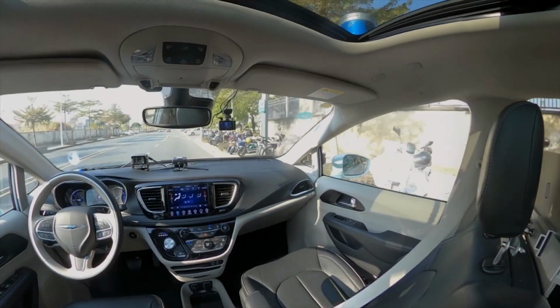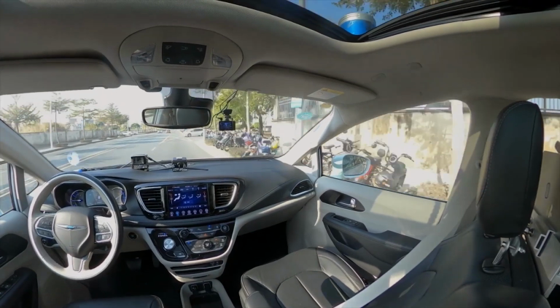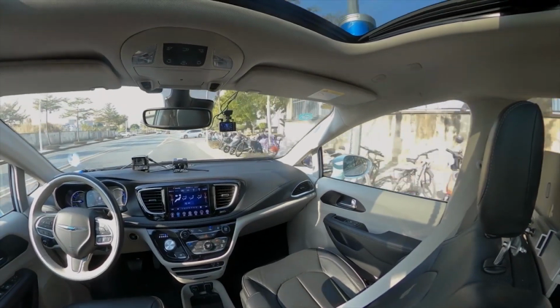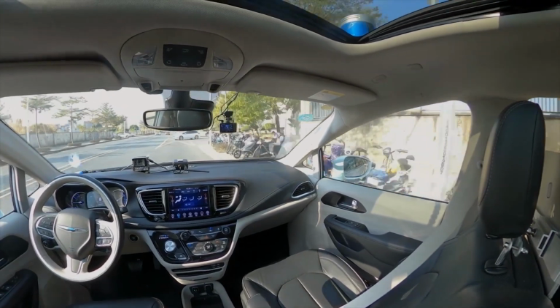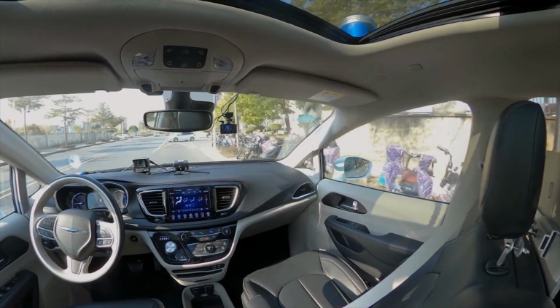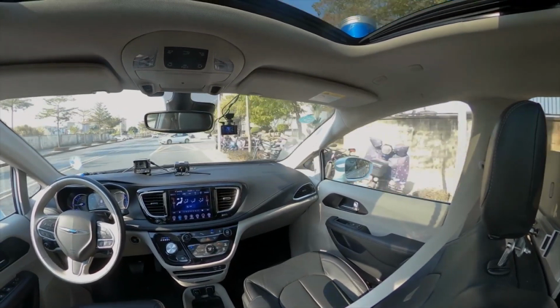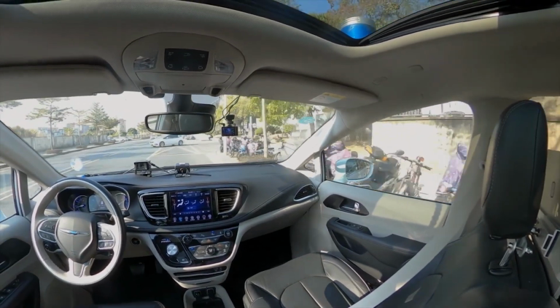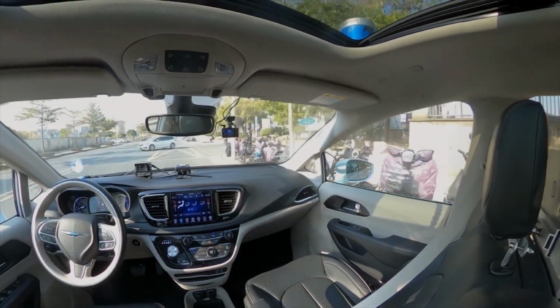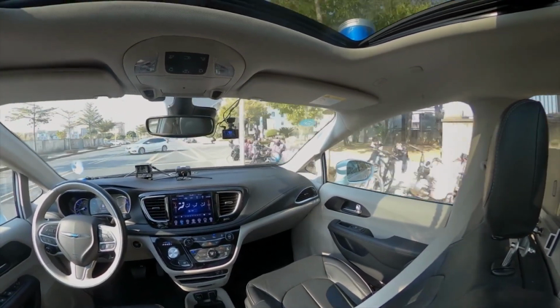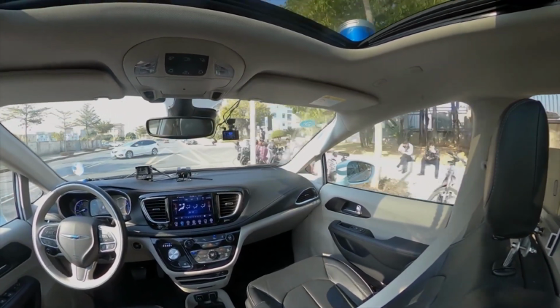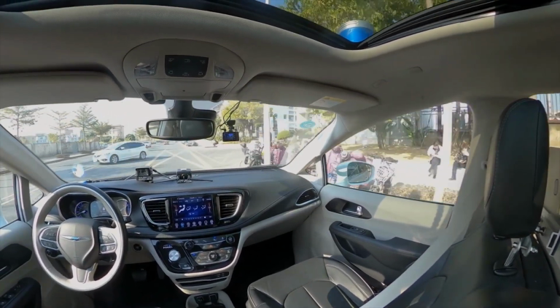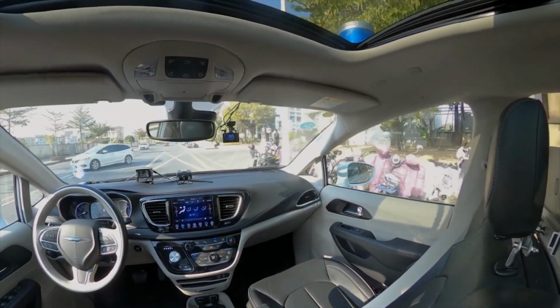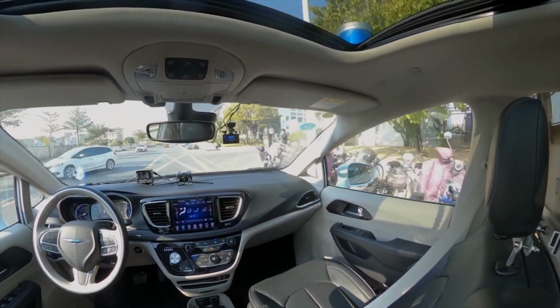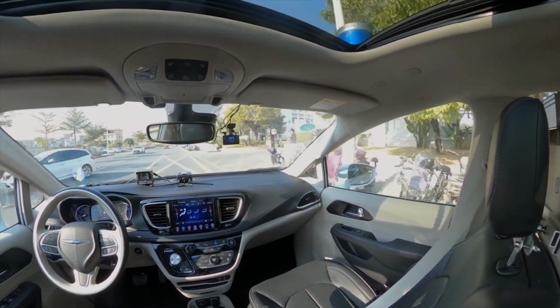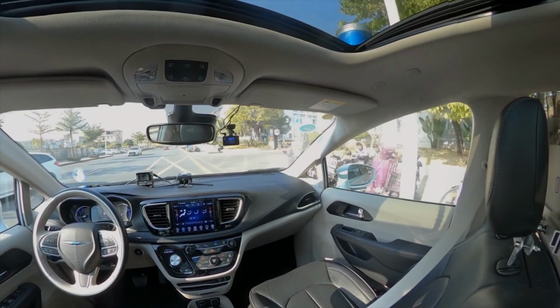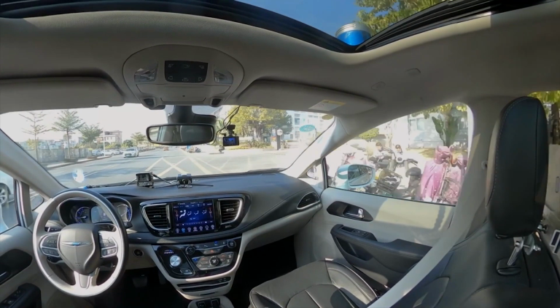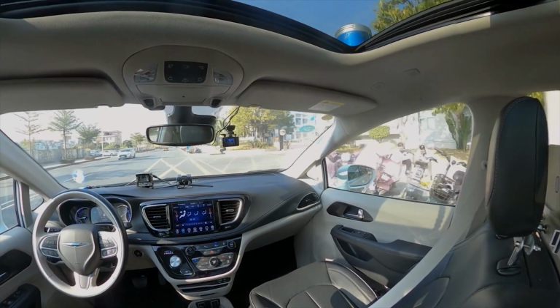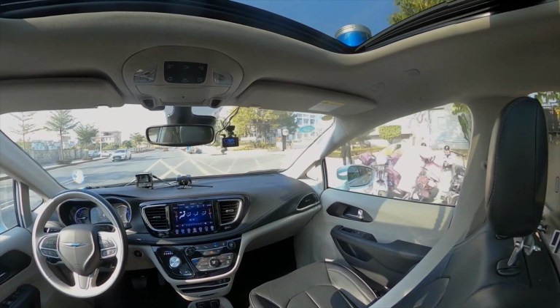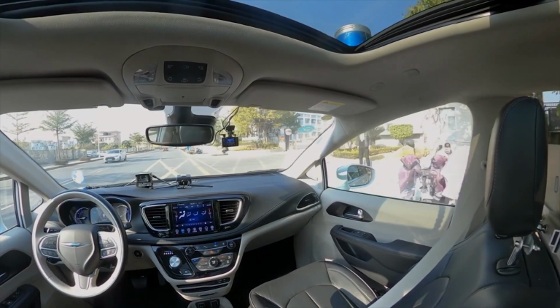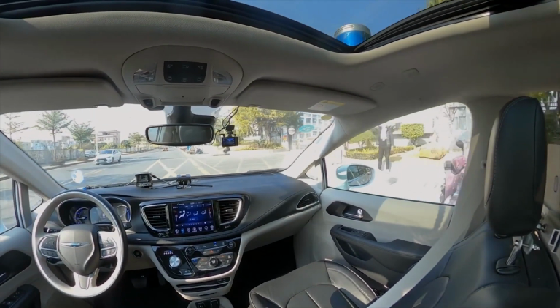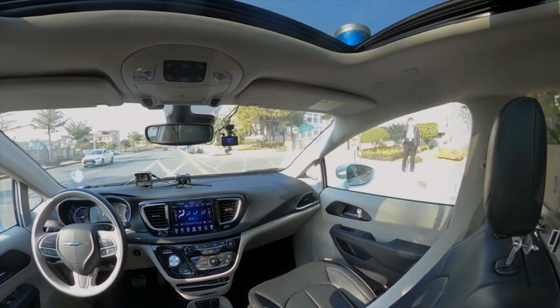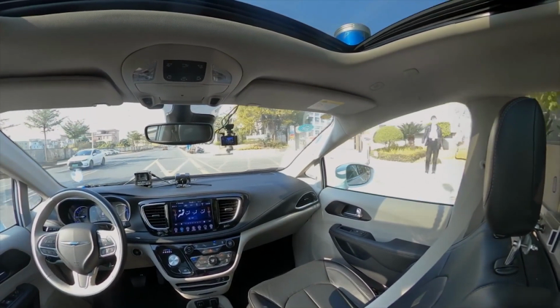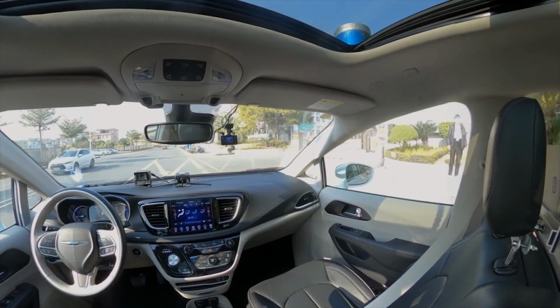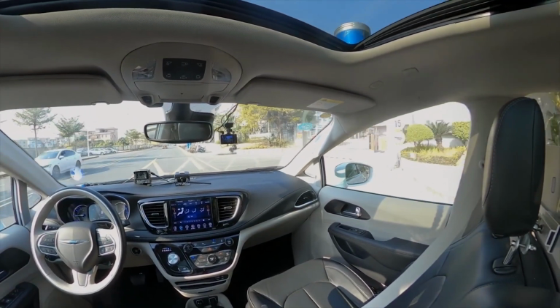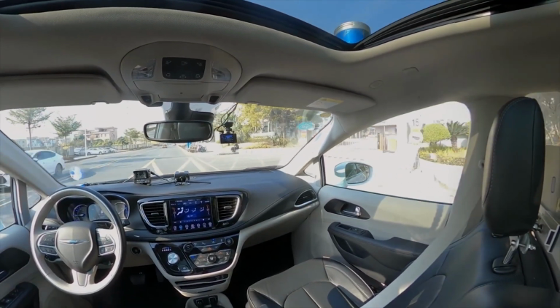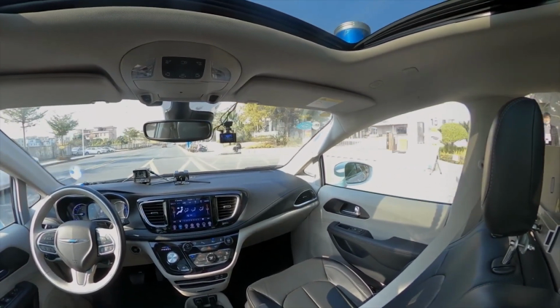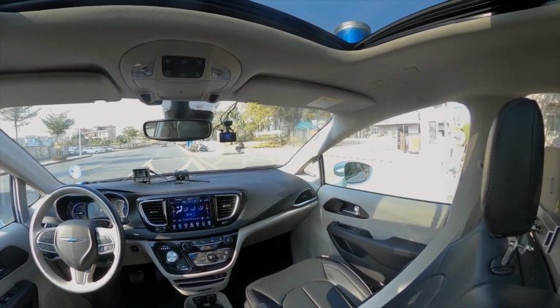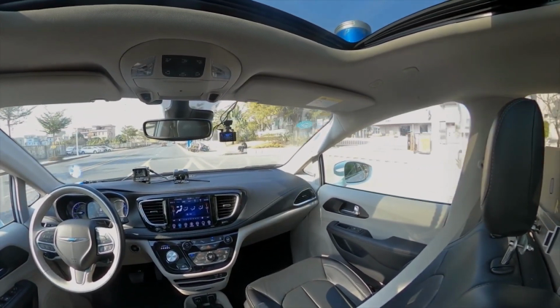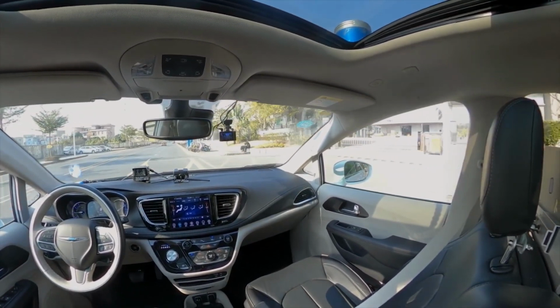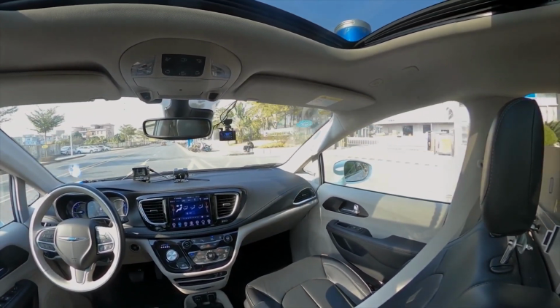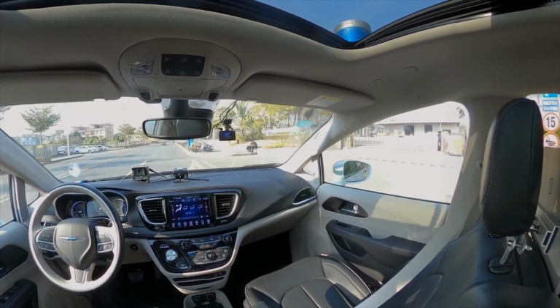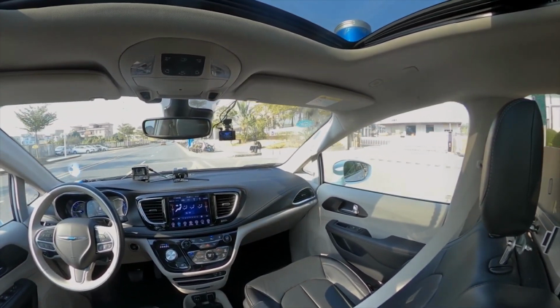The car is now telling me that I'm arriving at my destination. The destination I chose was the Evergrande Vehicle Research Center.